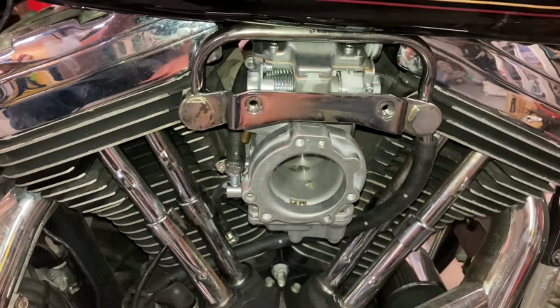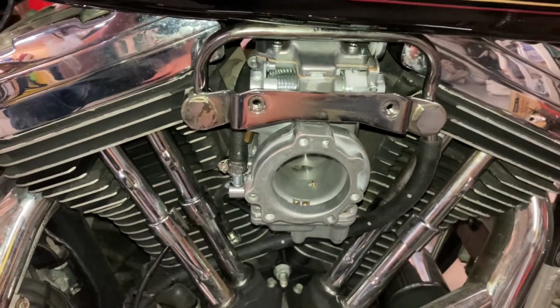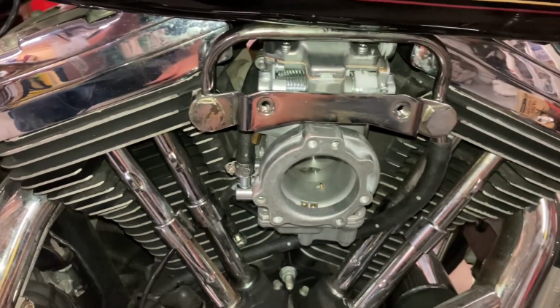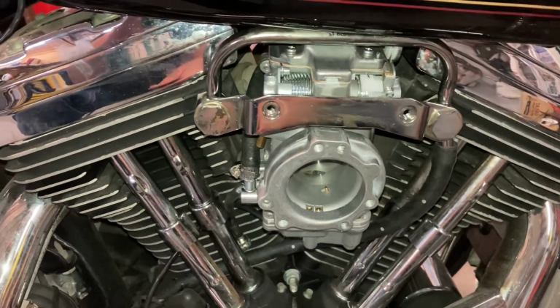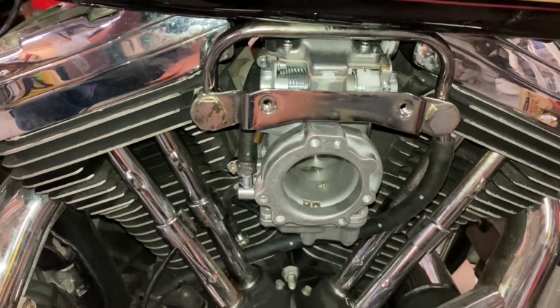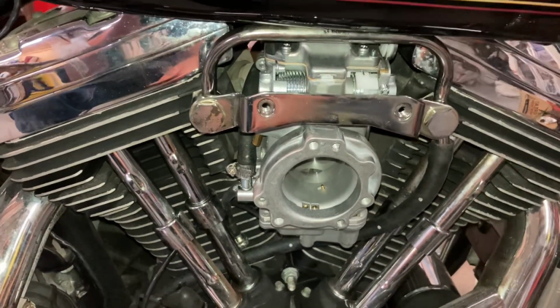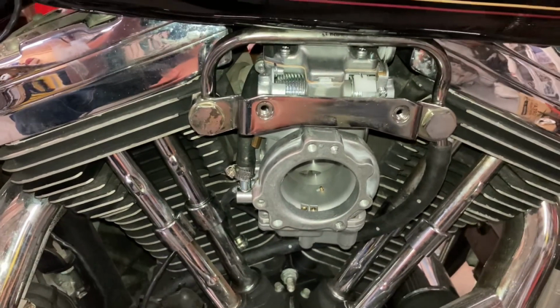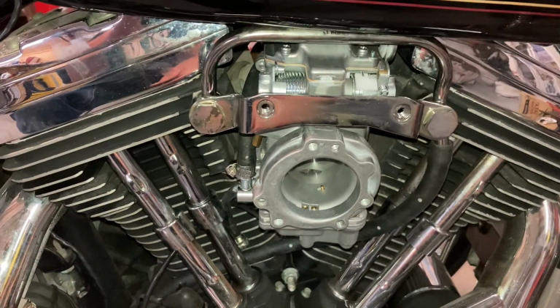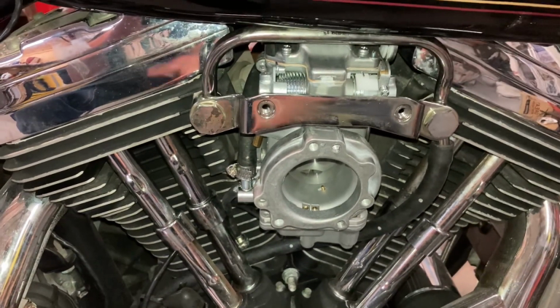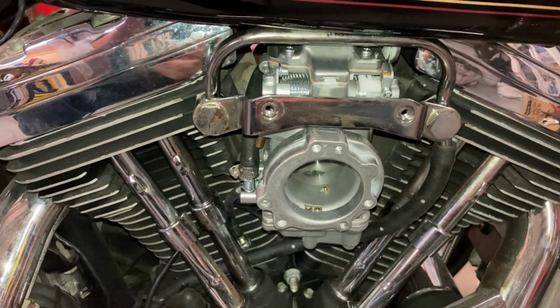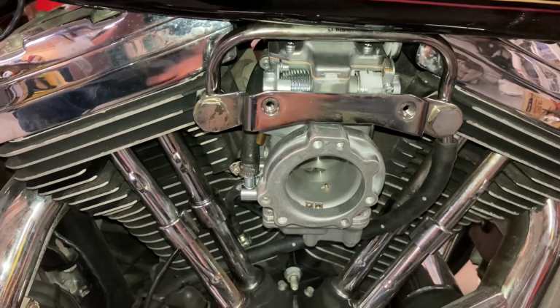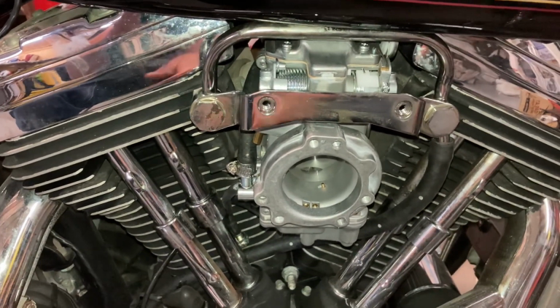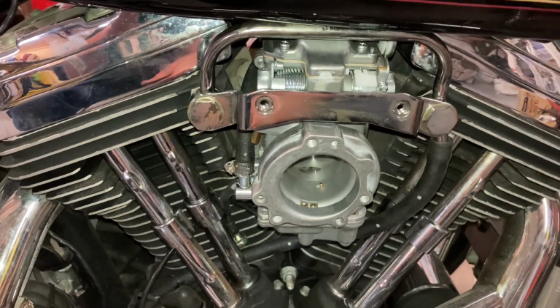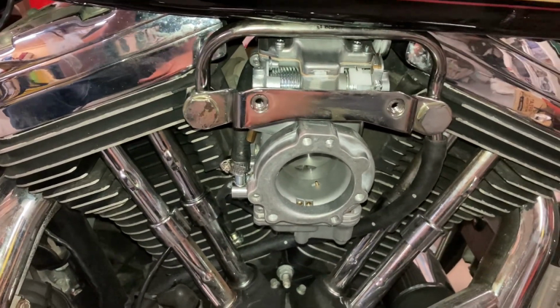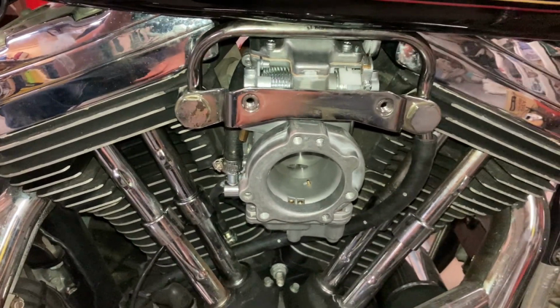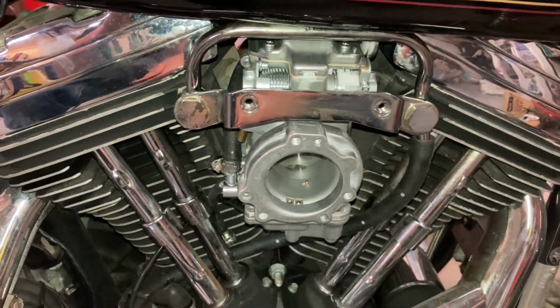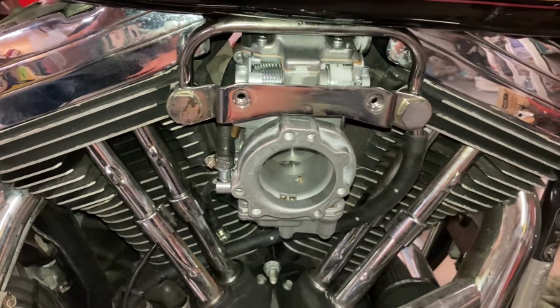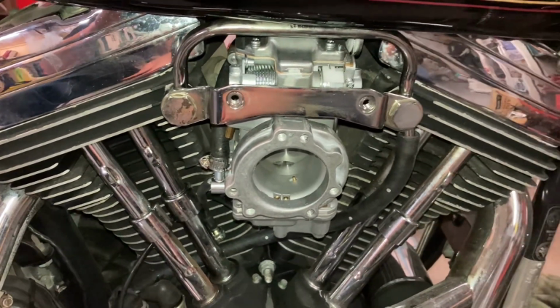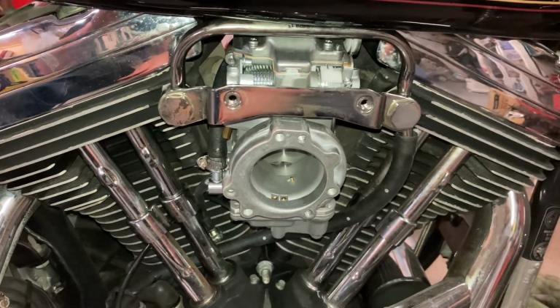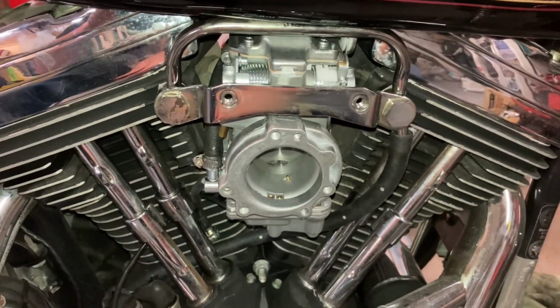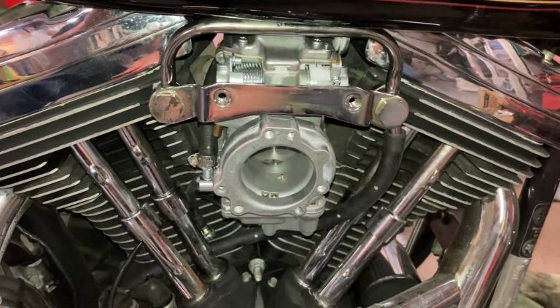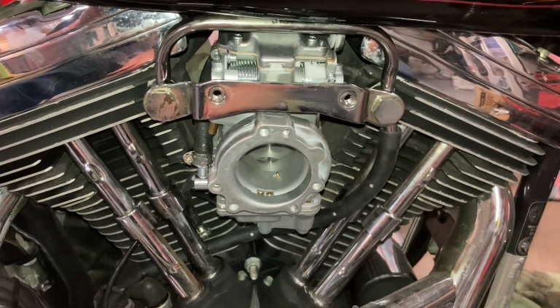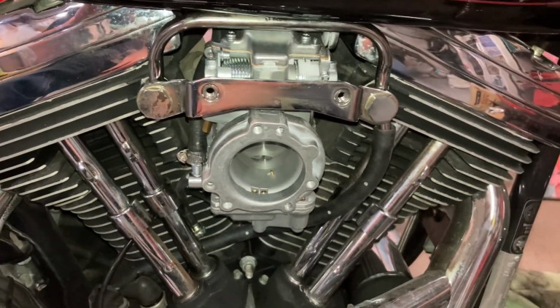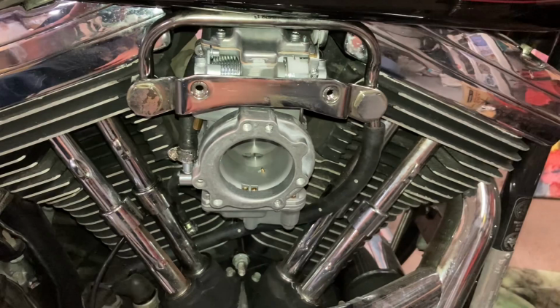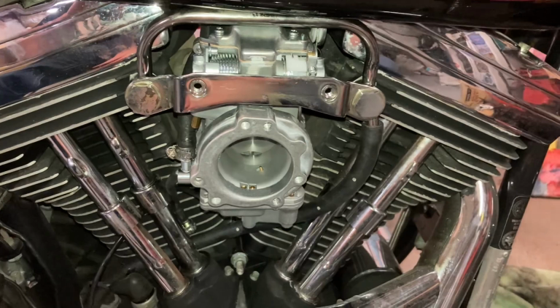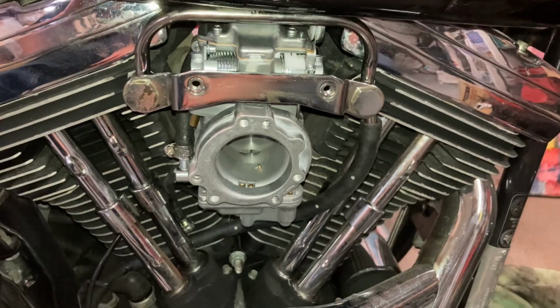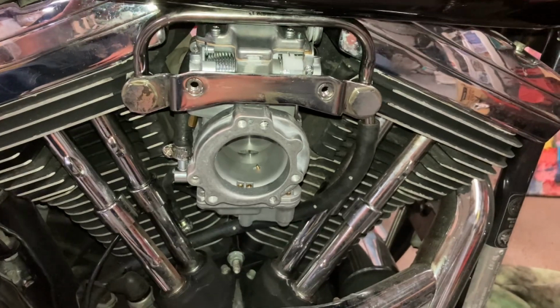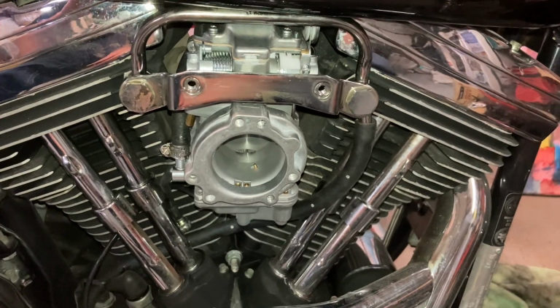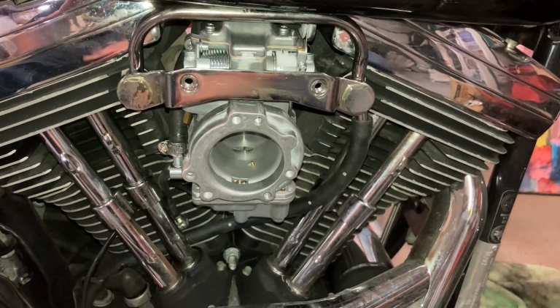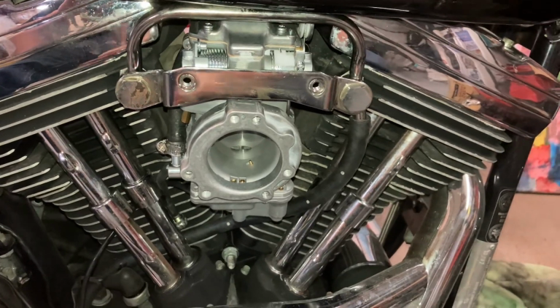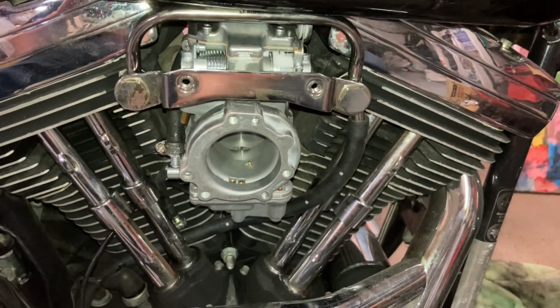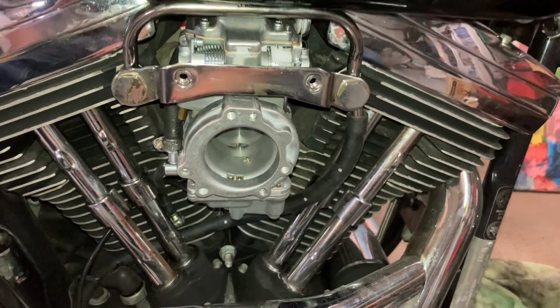The goal of tonight was to get the bike going again and get the carburetor on - and the carburetor is on.